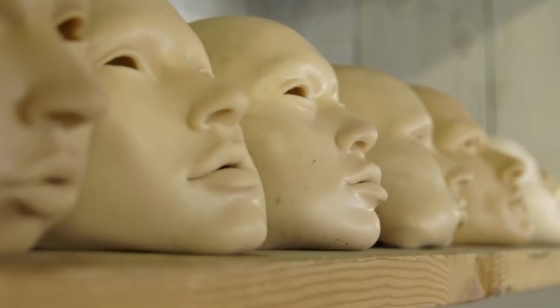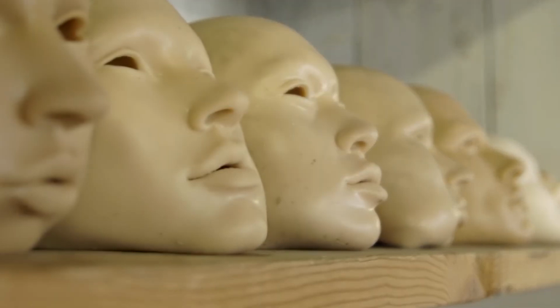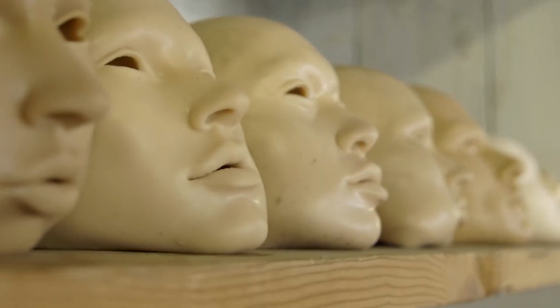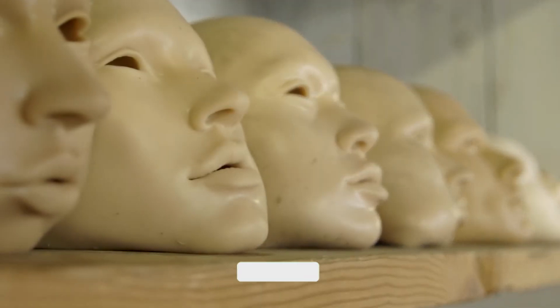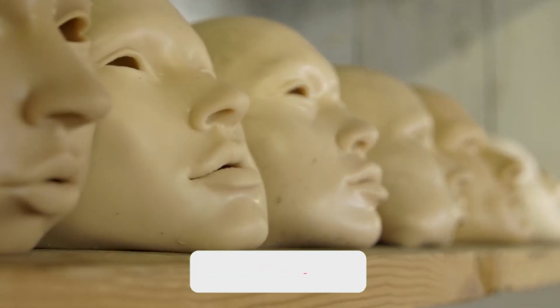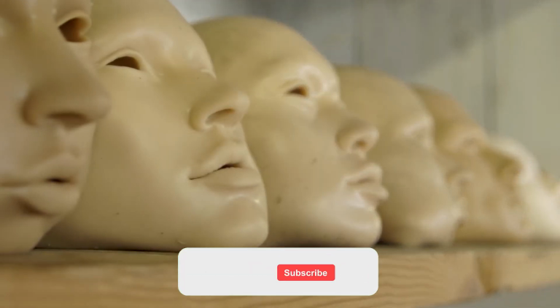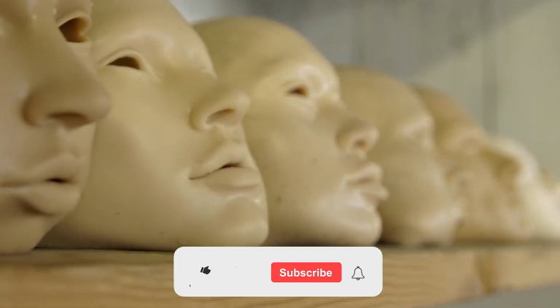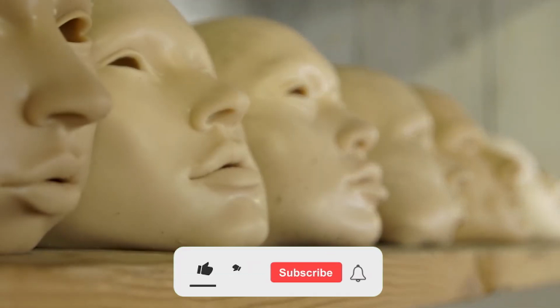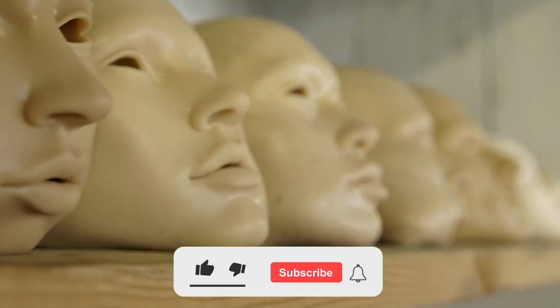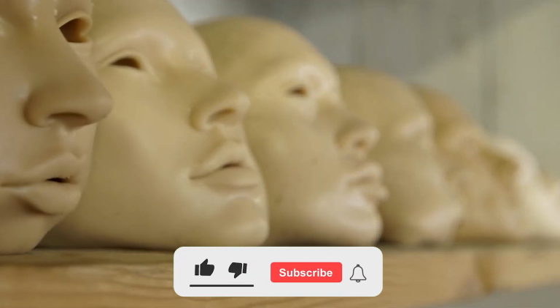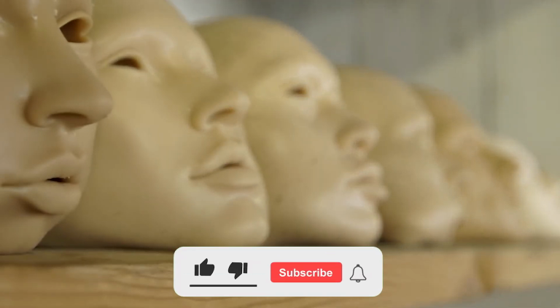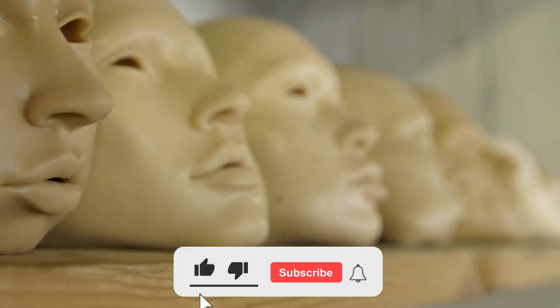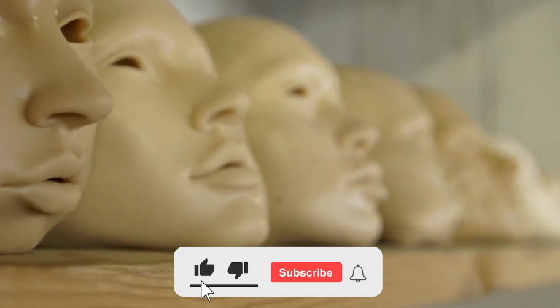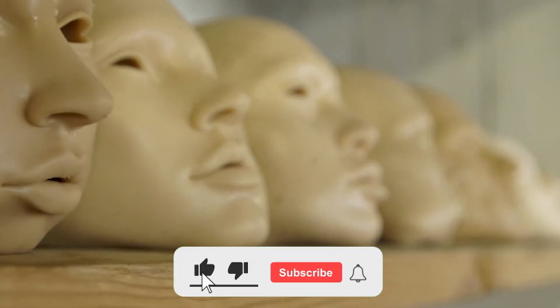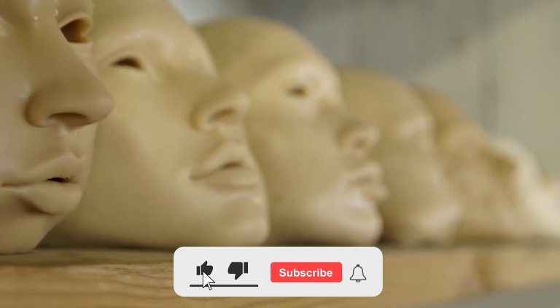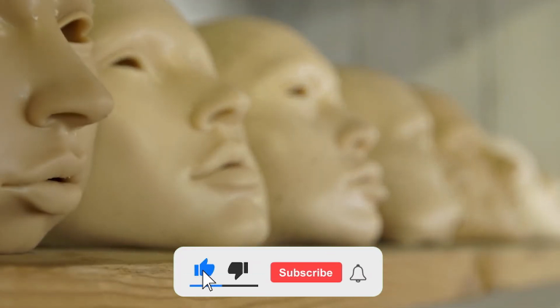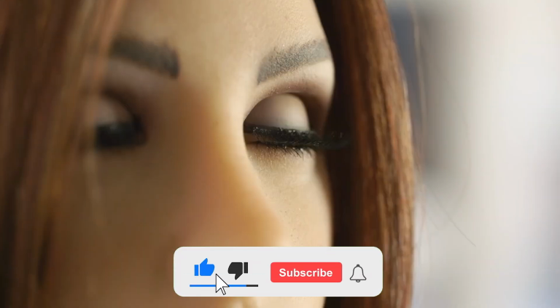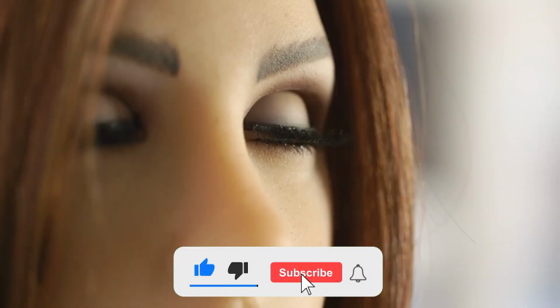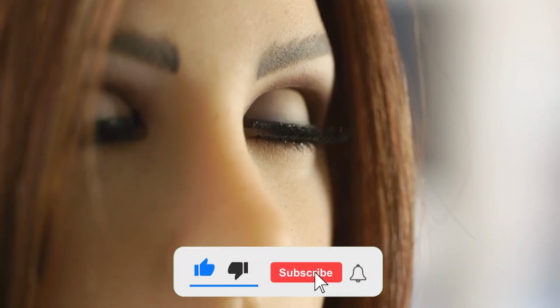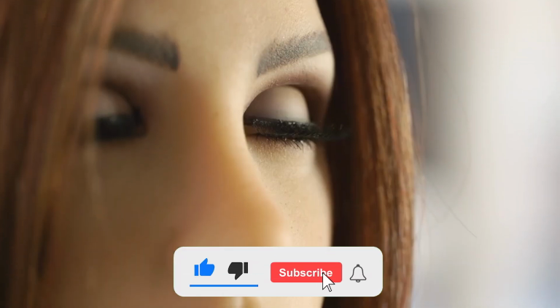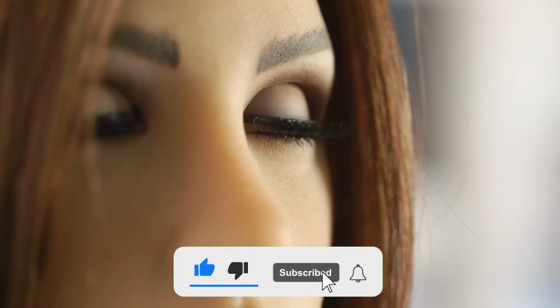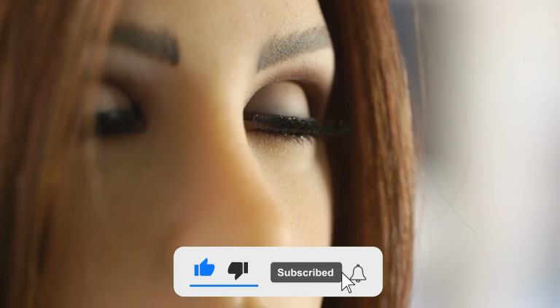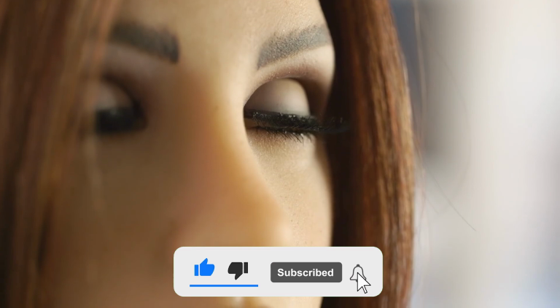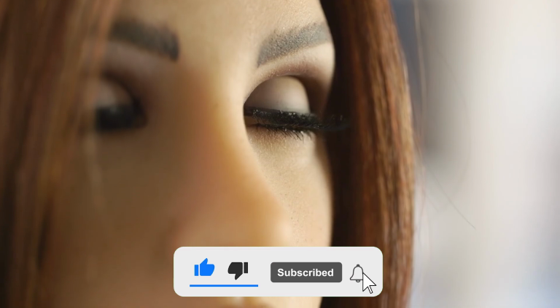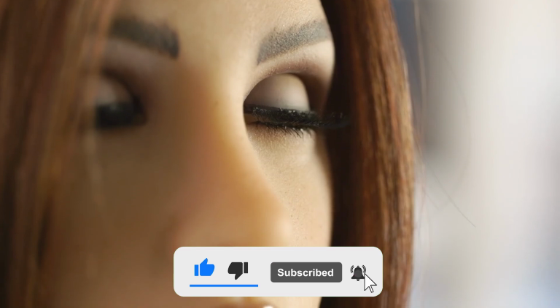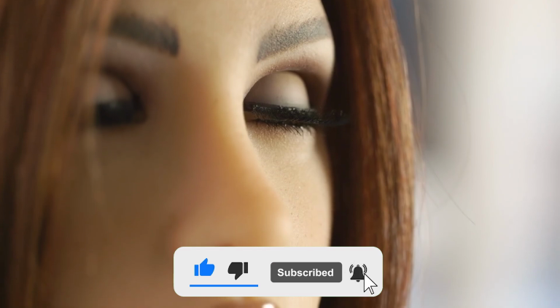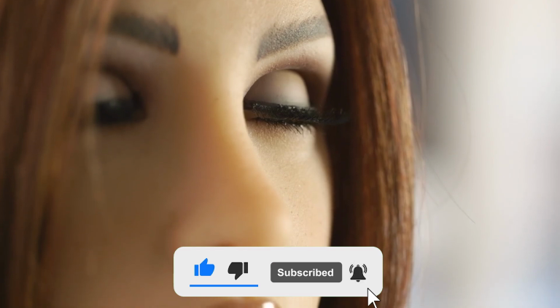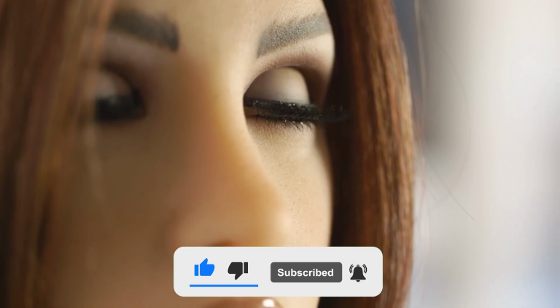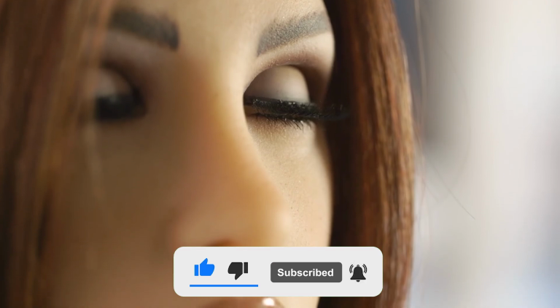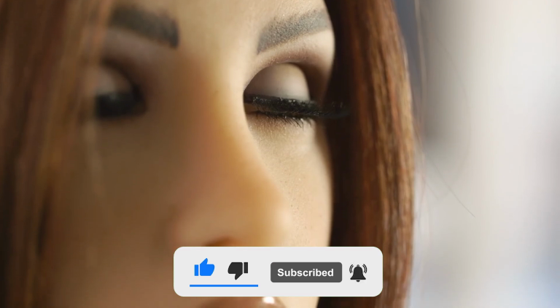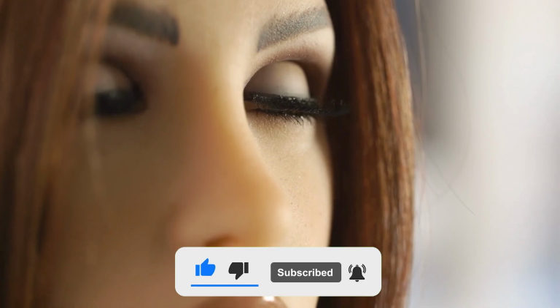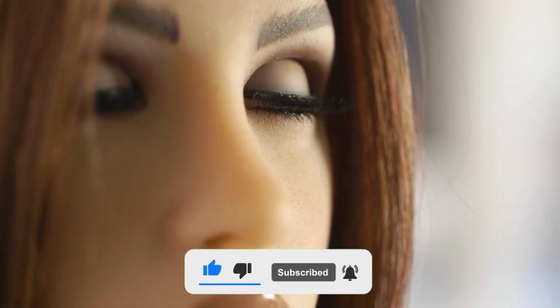With that, we come to the end of this video. Consider subscribing to join in on our future content.